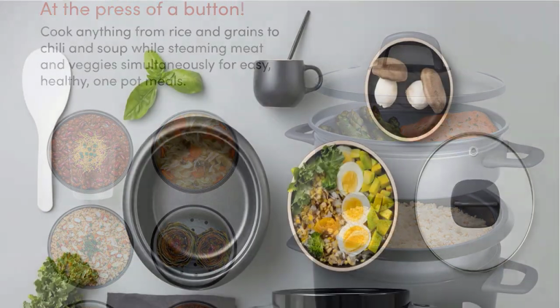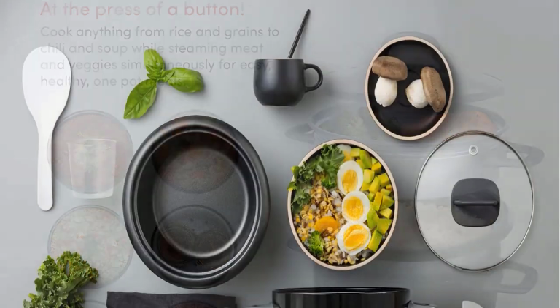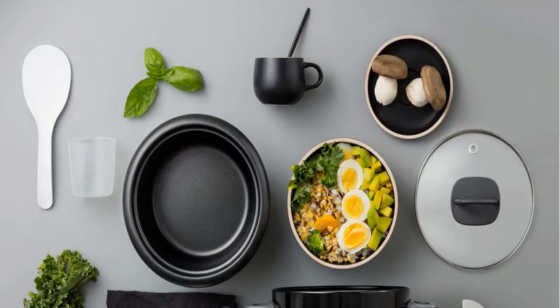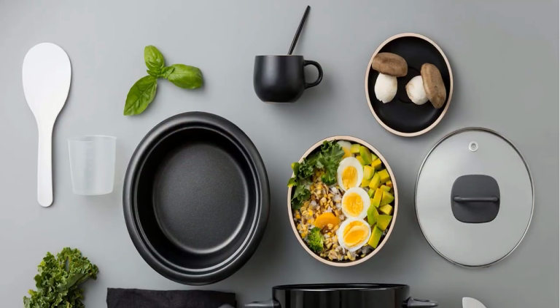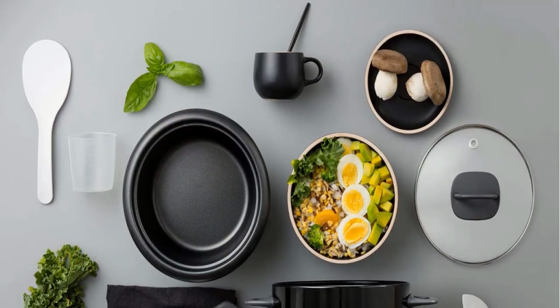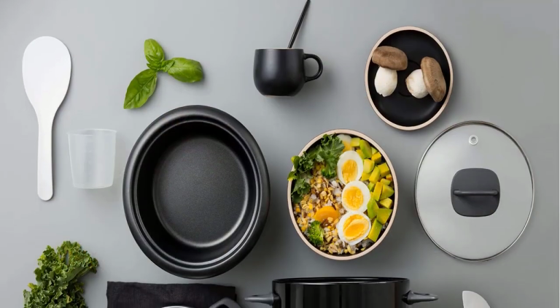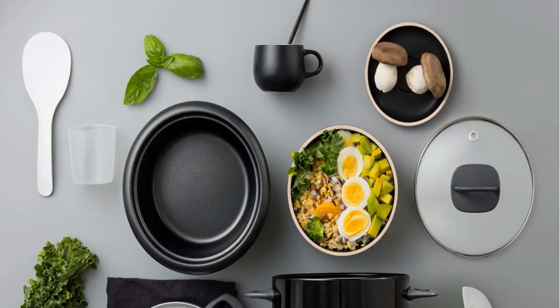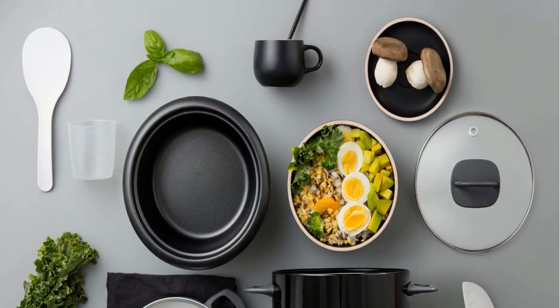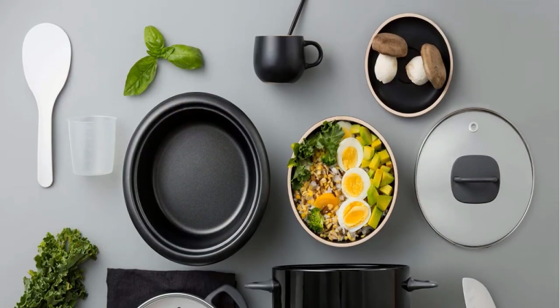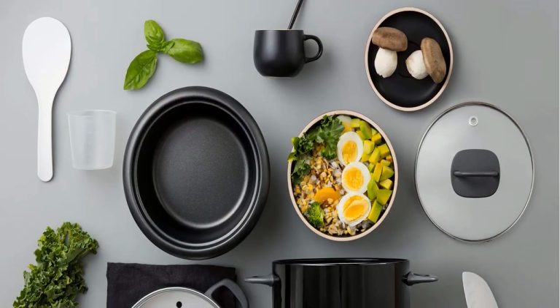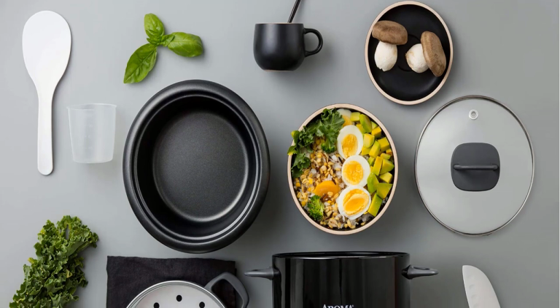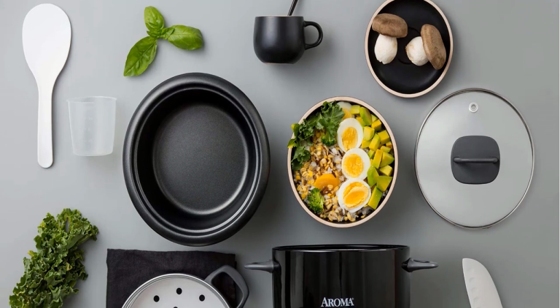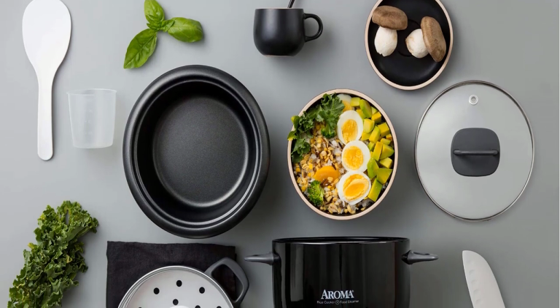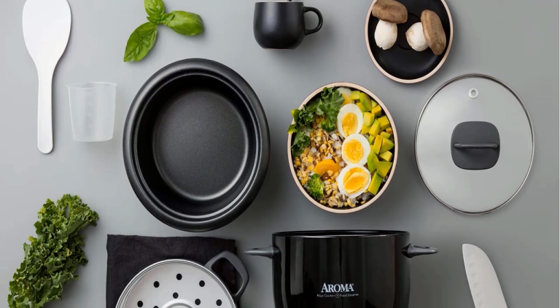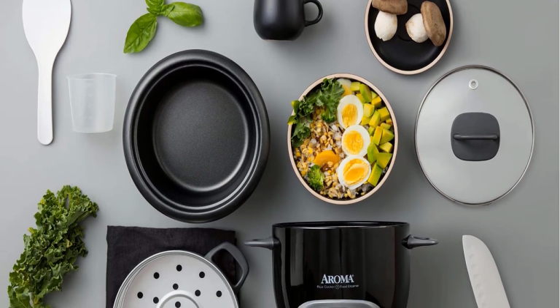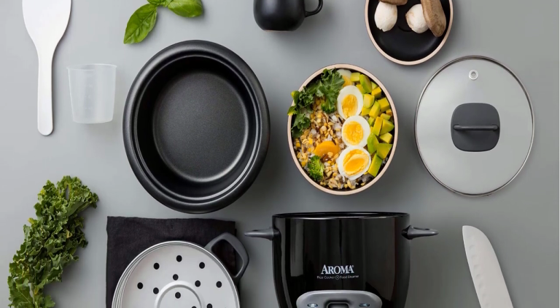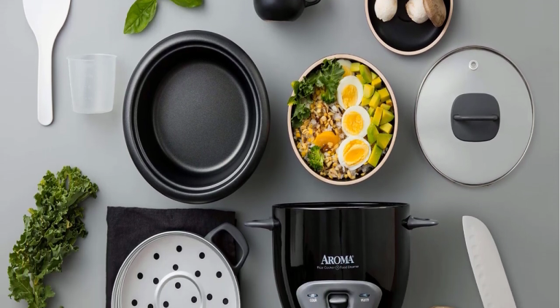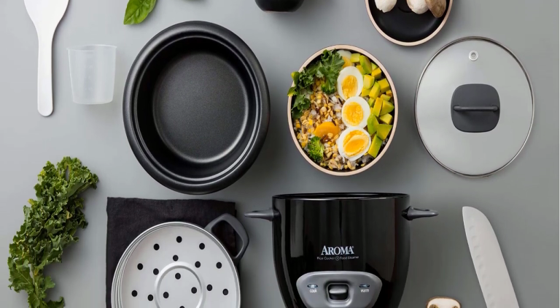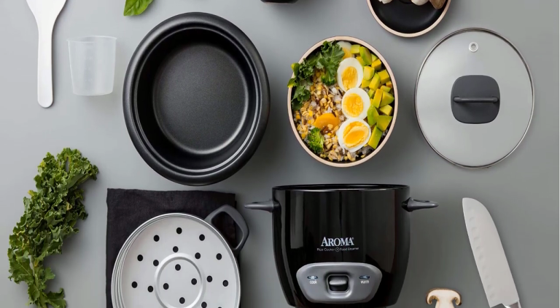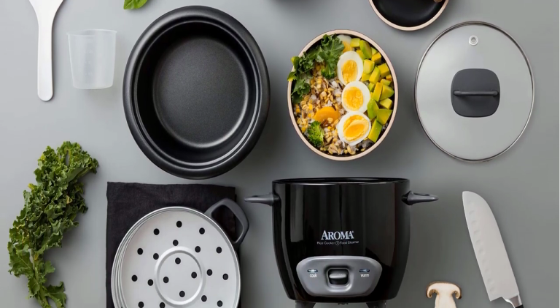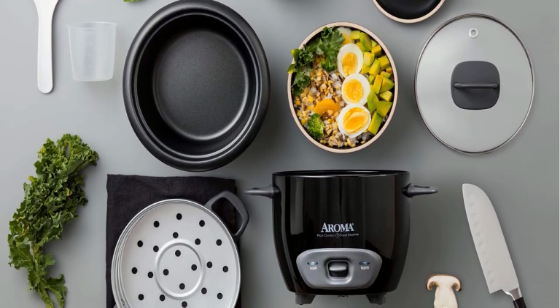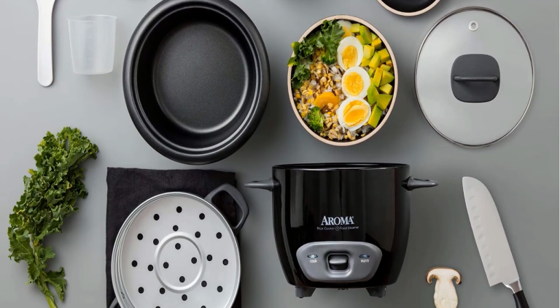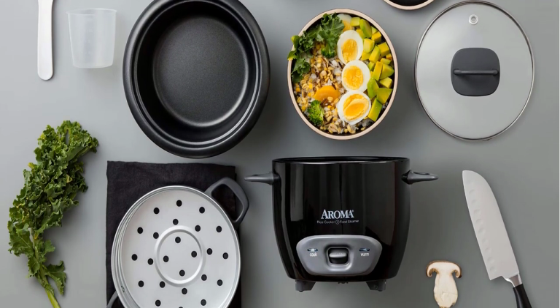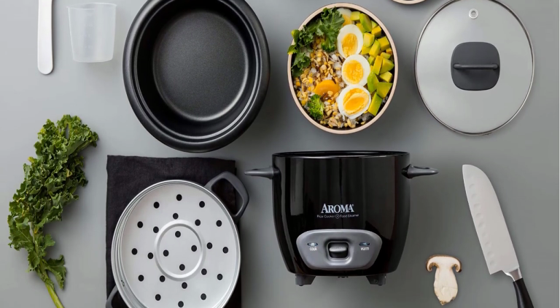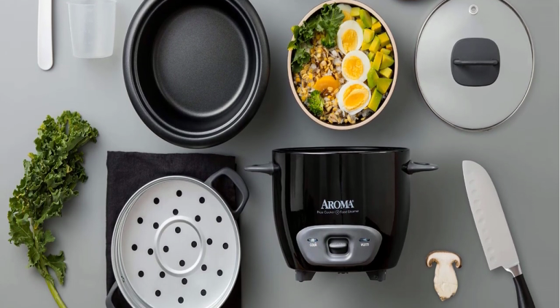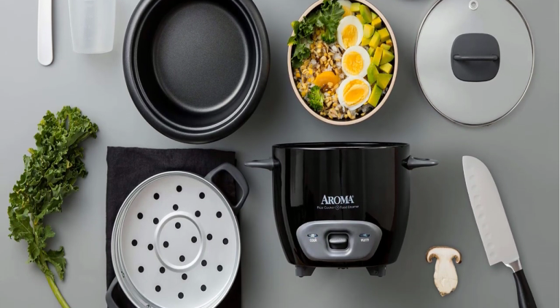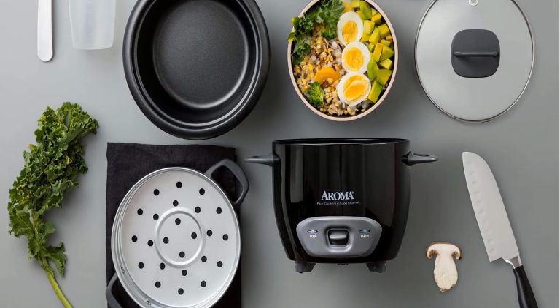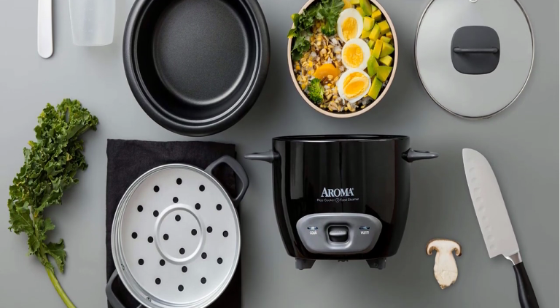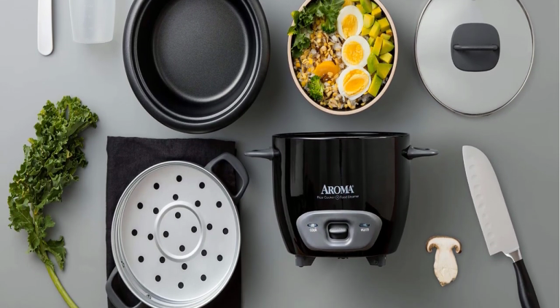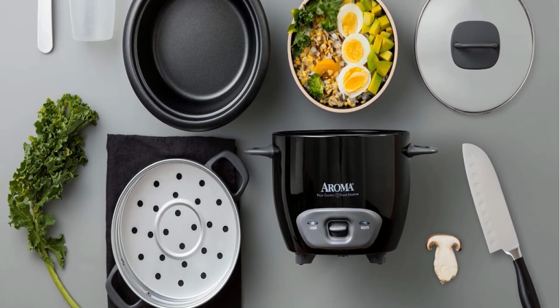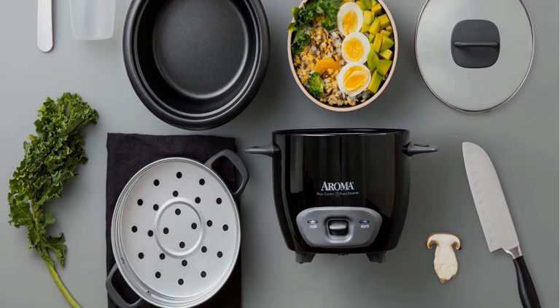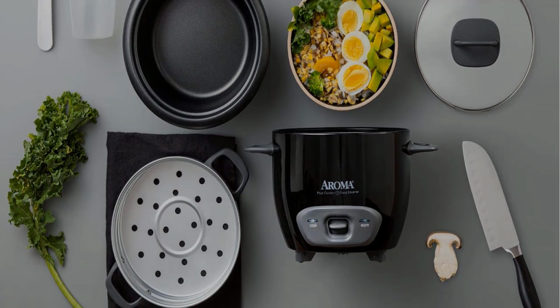Advantages: Tough and durable. Looks great. Dishwasher safe. Easy to use.